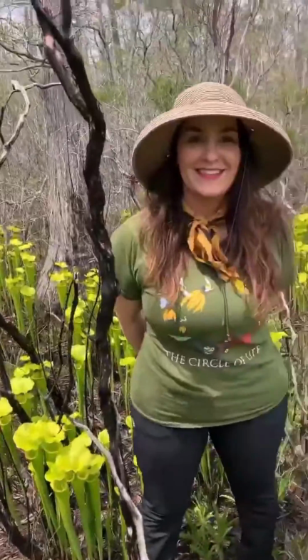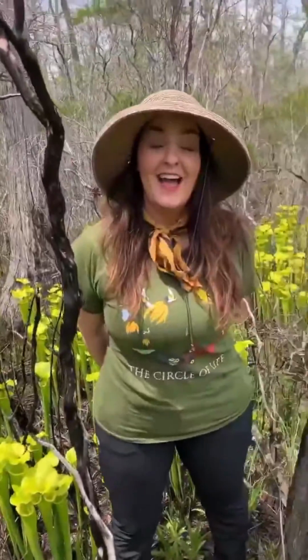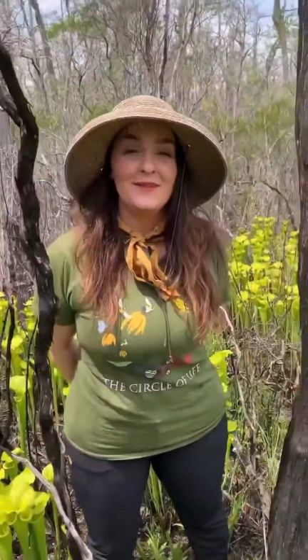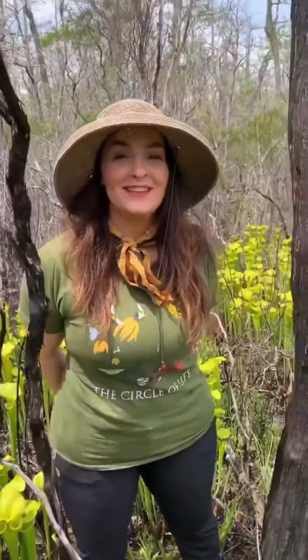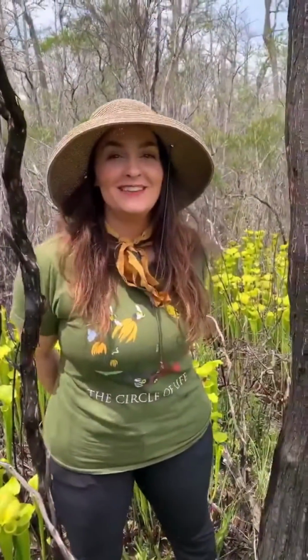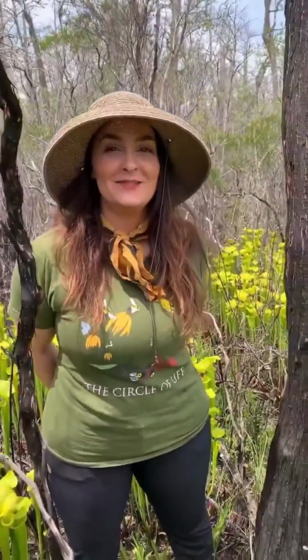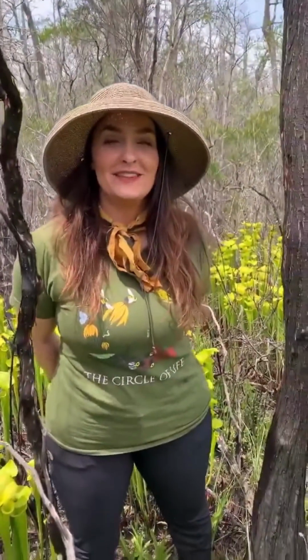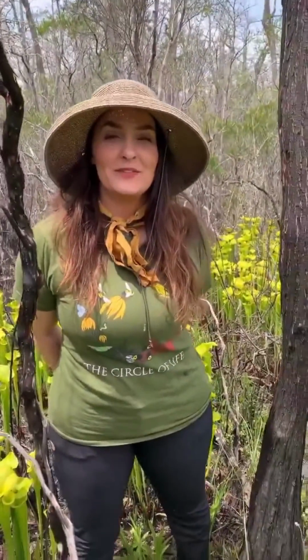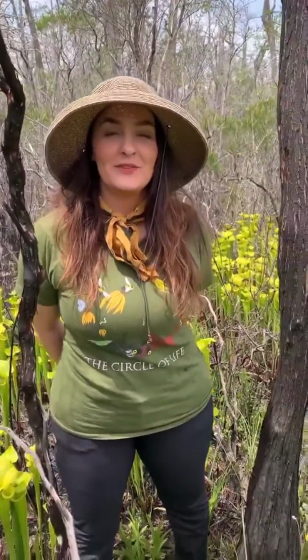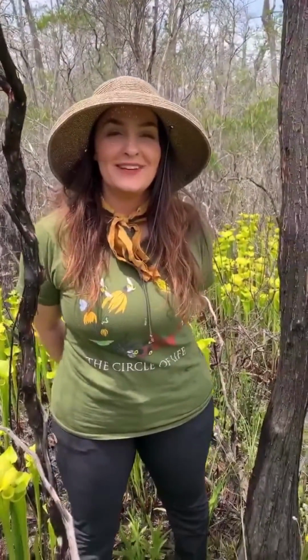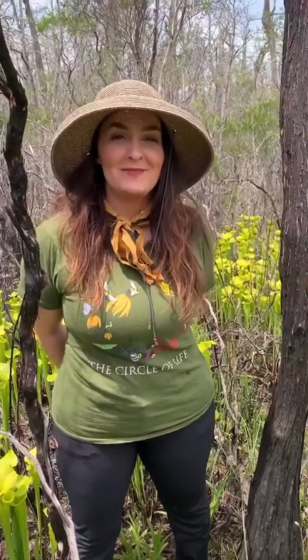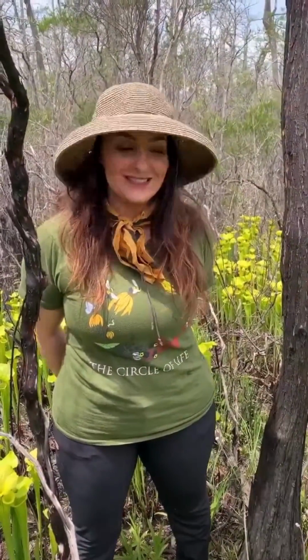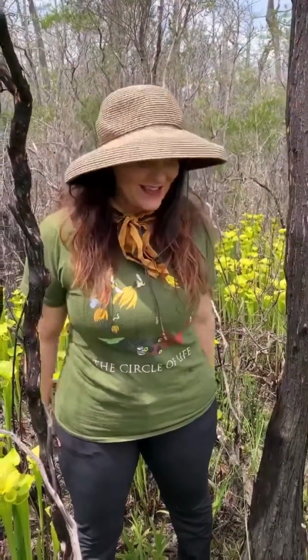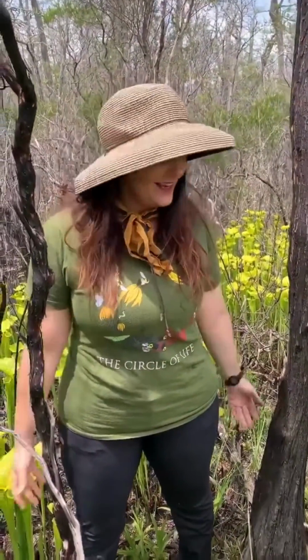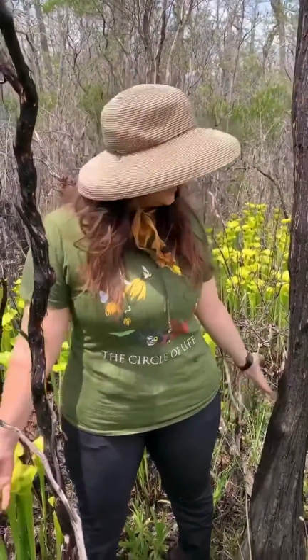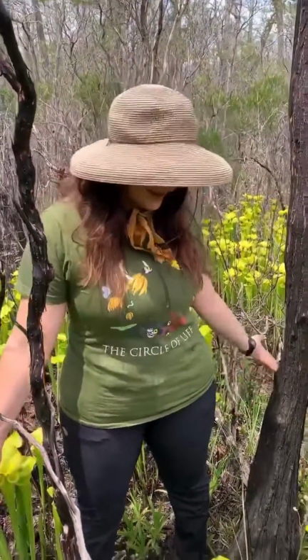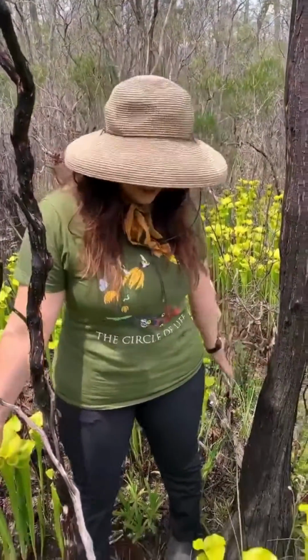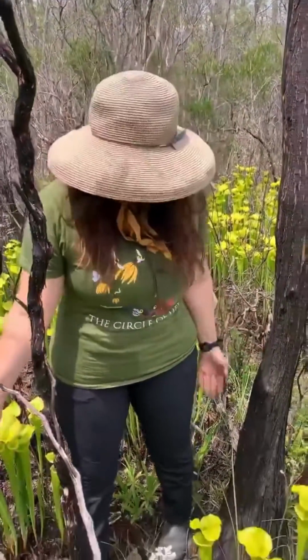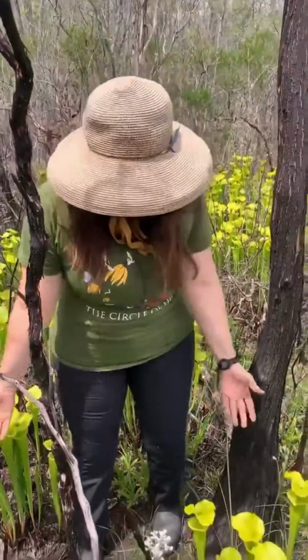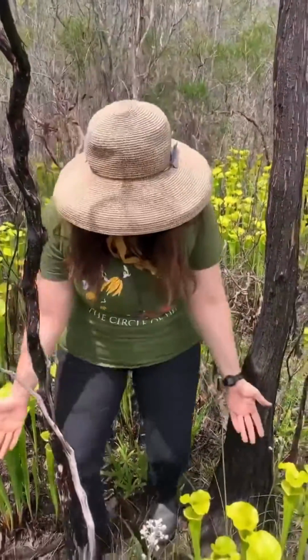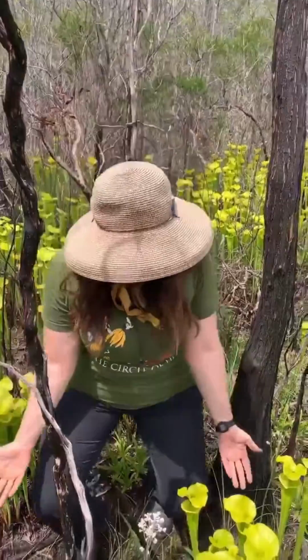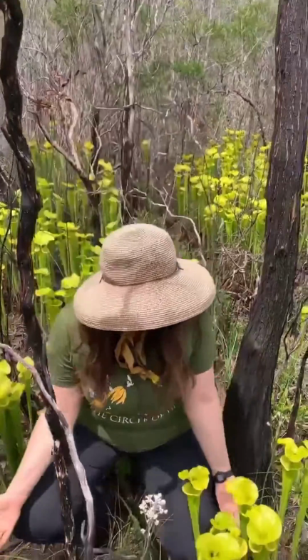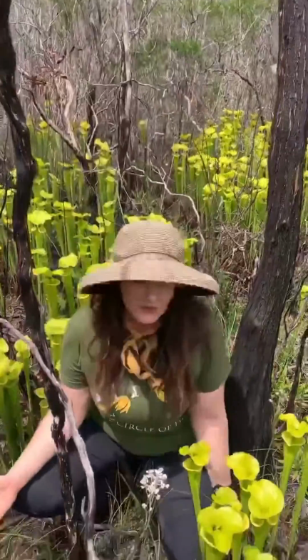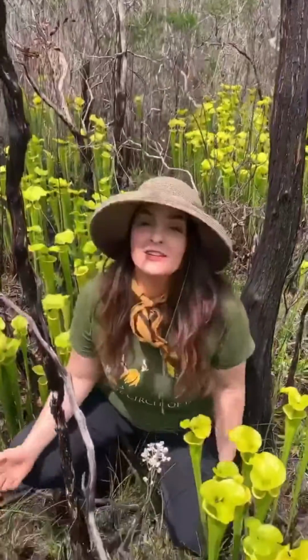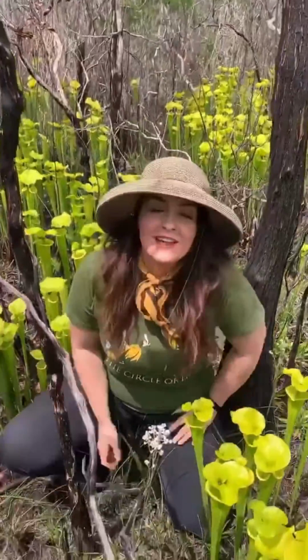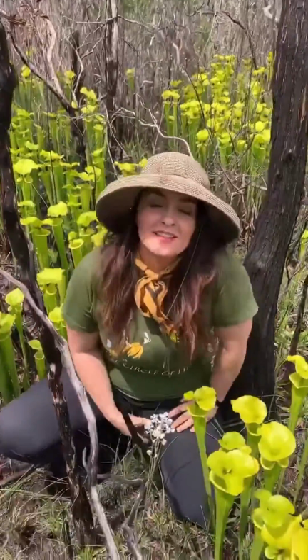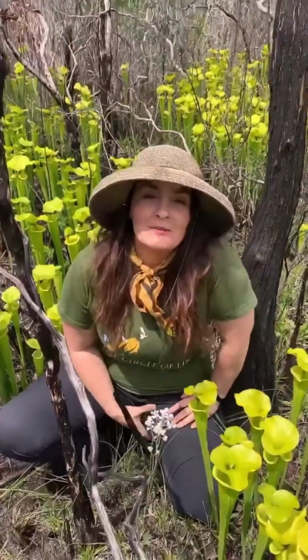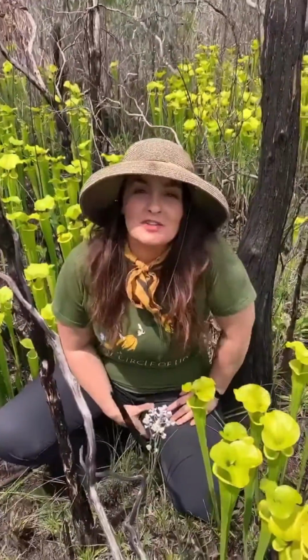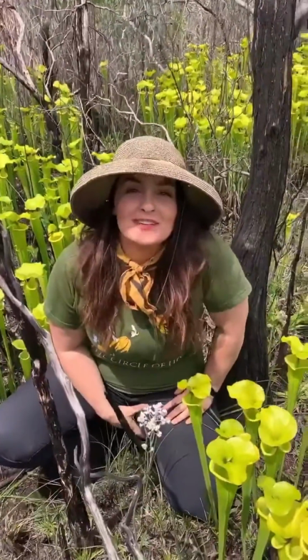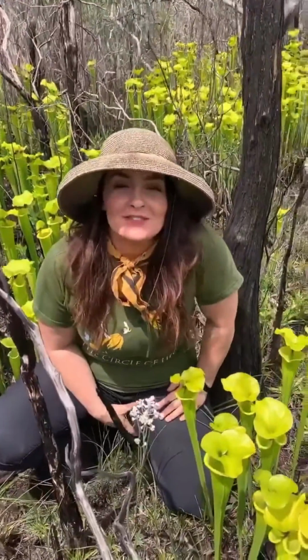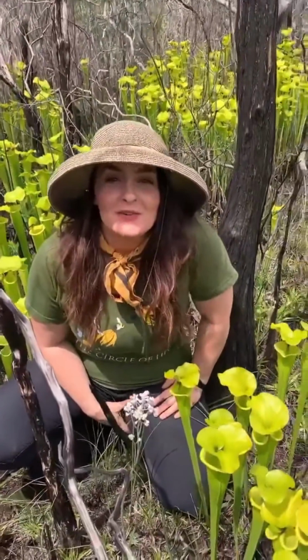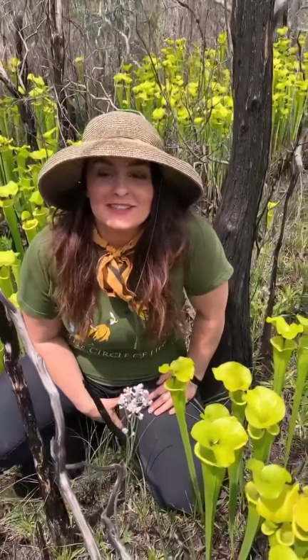Hi, I'm Lily Anderson Messick with the Florida Native Plant Society, and I am here in one of my favorite places in the world, the Apalachicola National Forest.